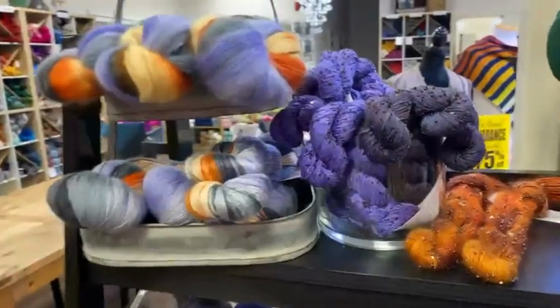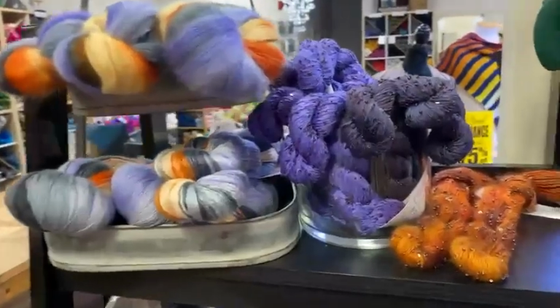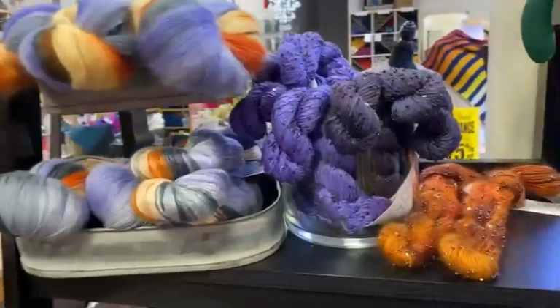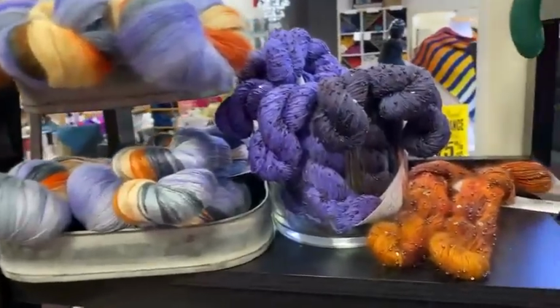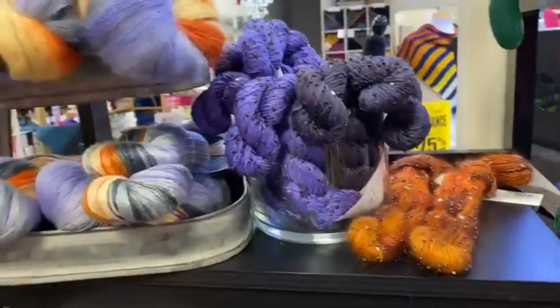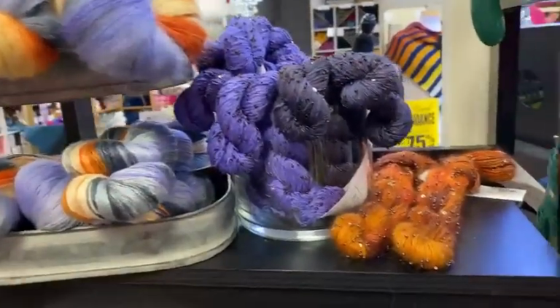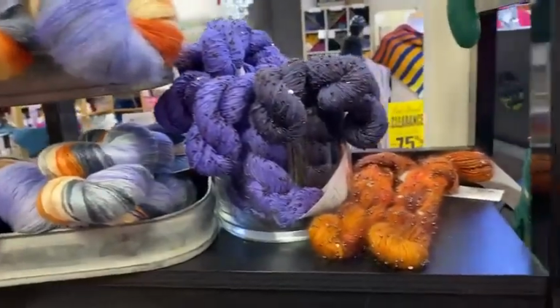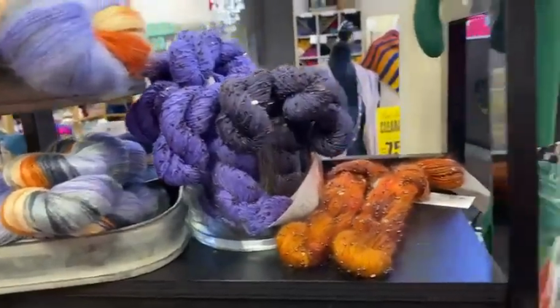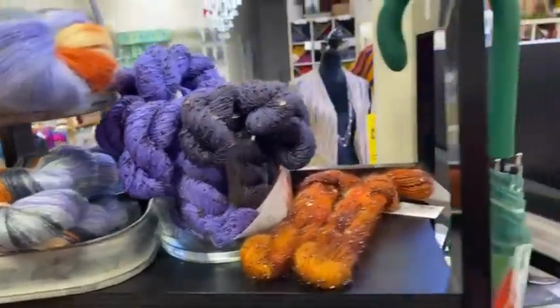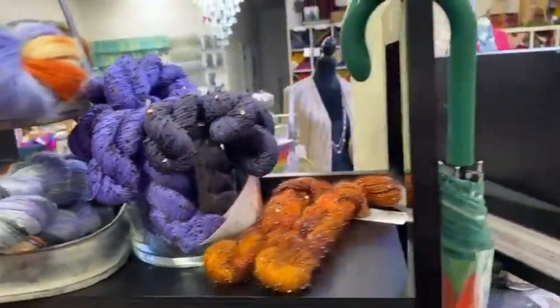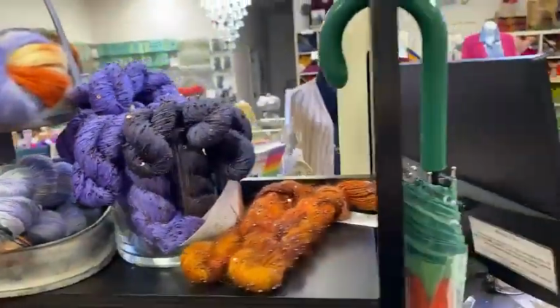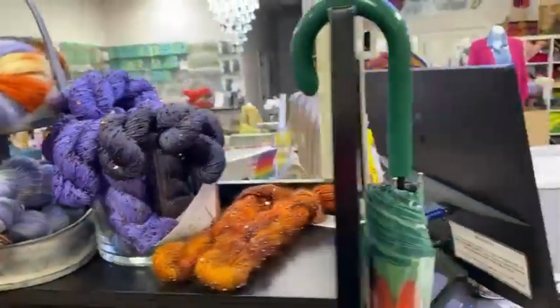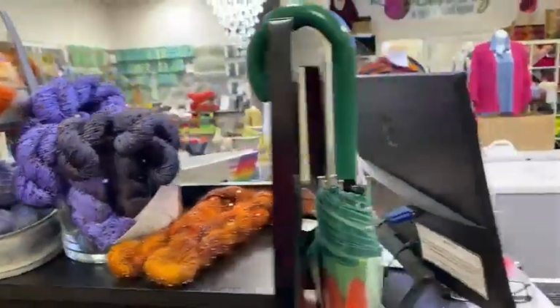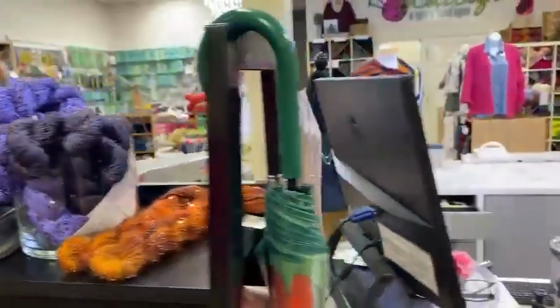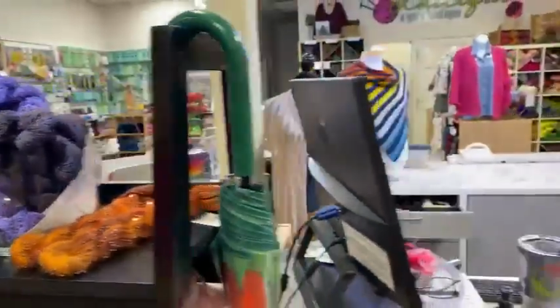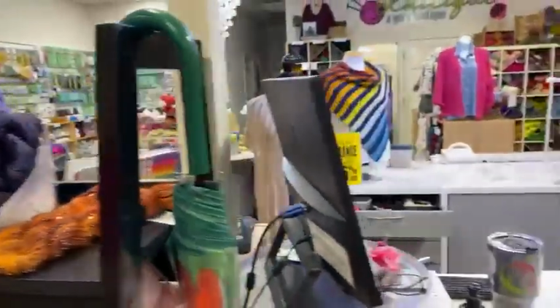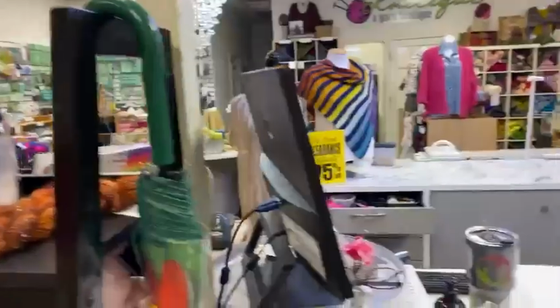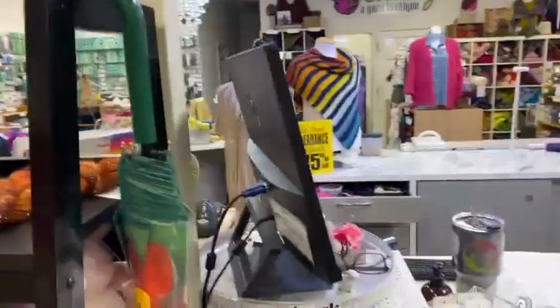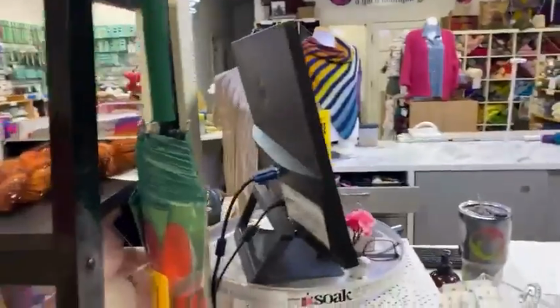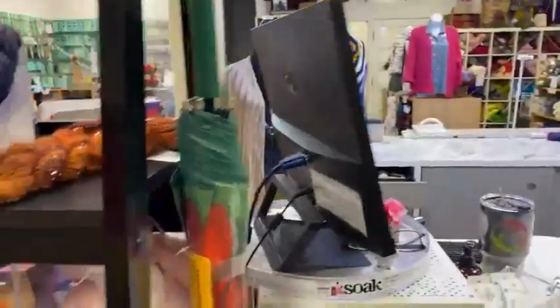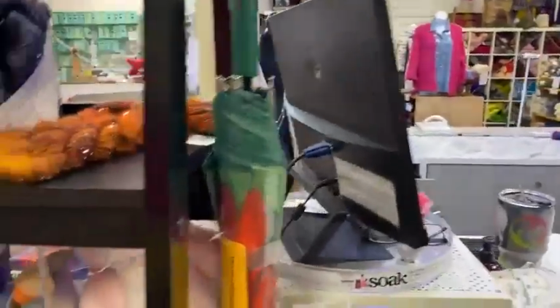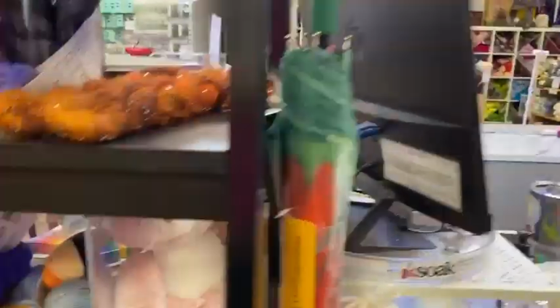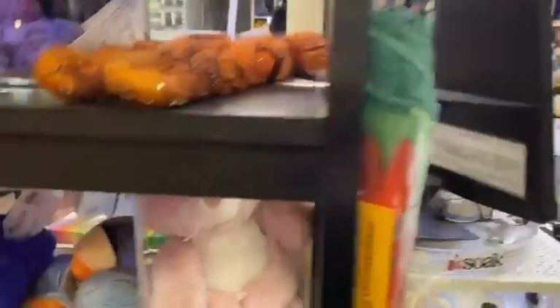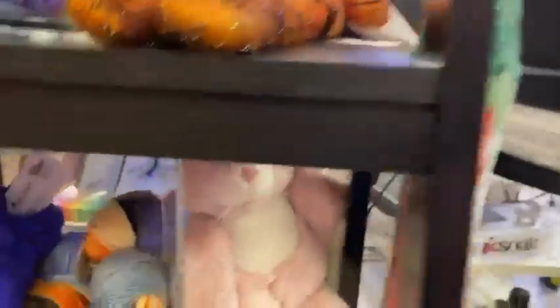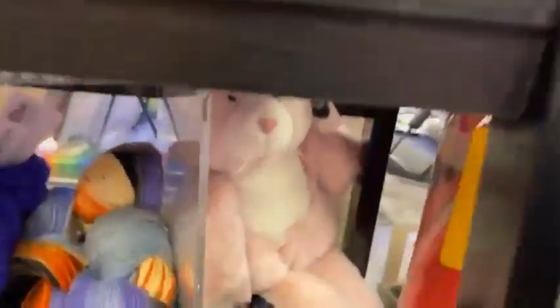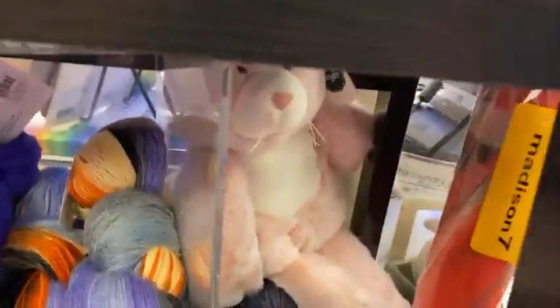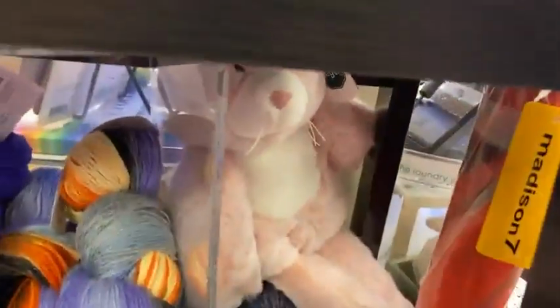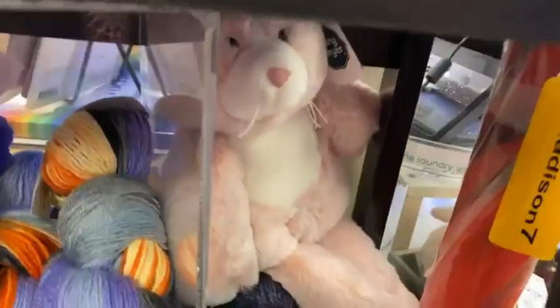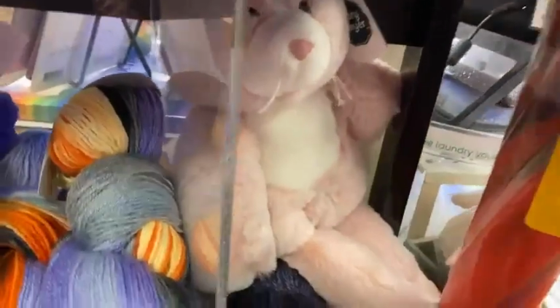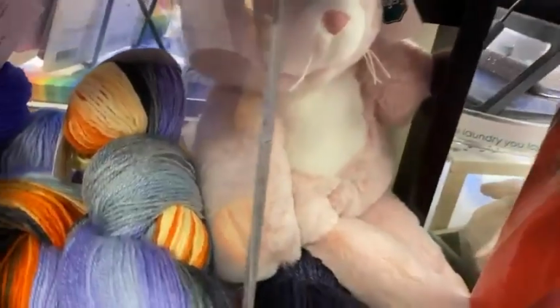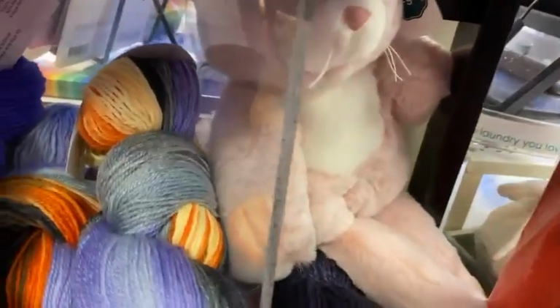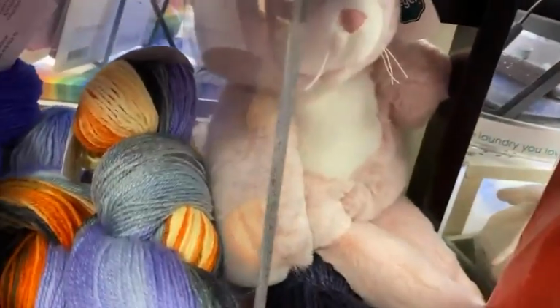That is one of those super soft Mary Mara plushies — very petable.